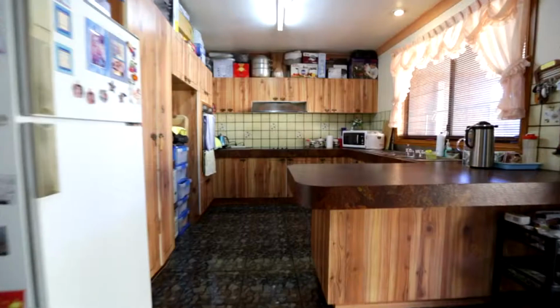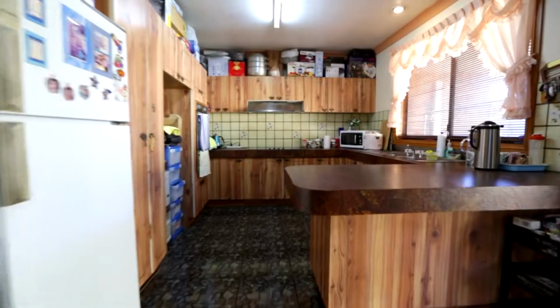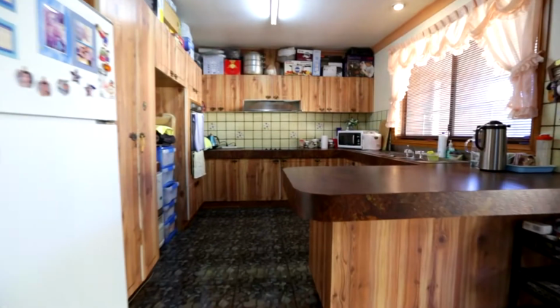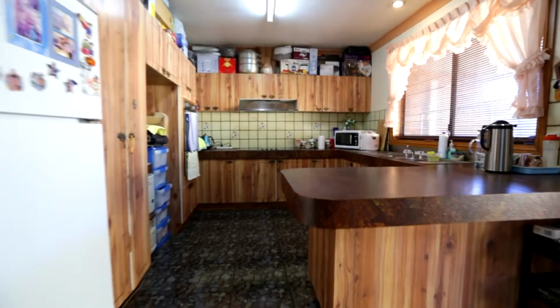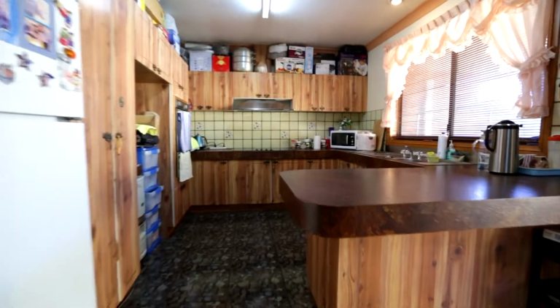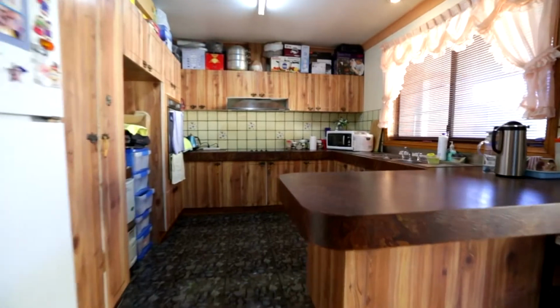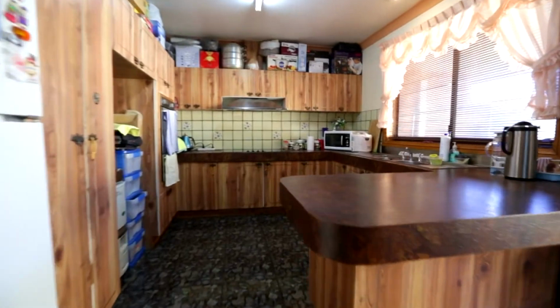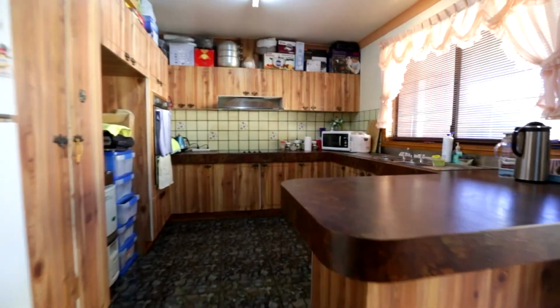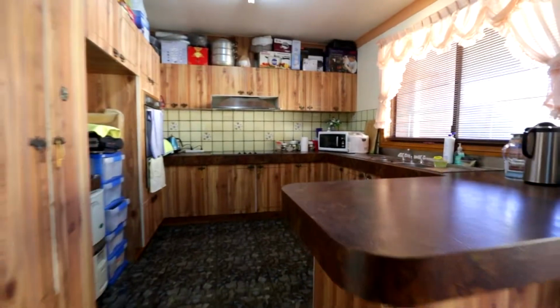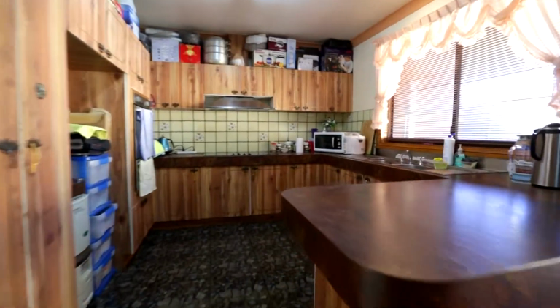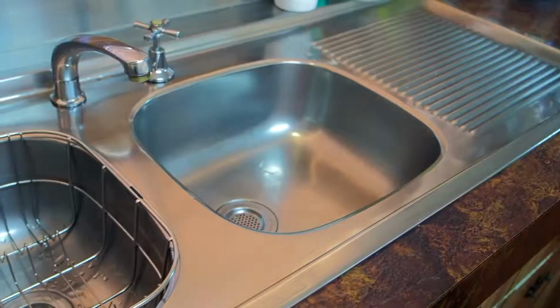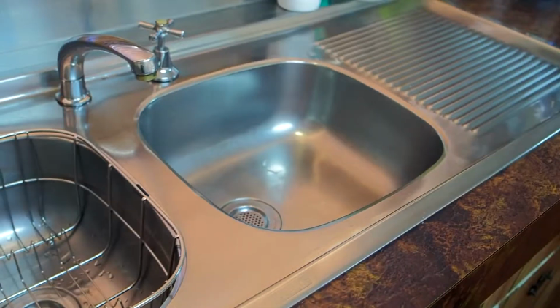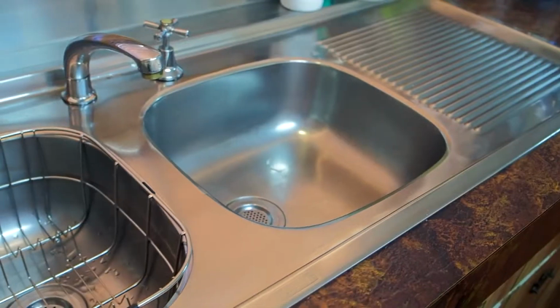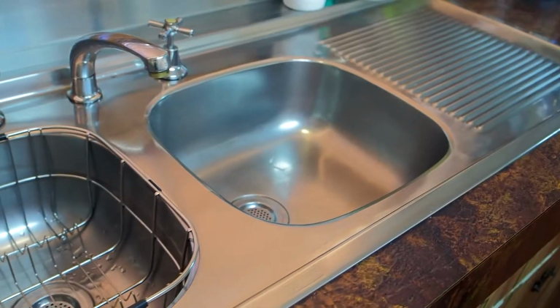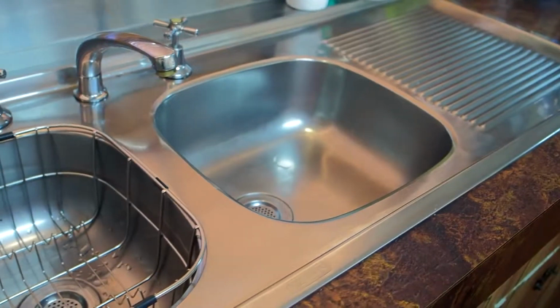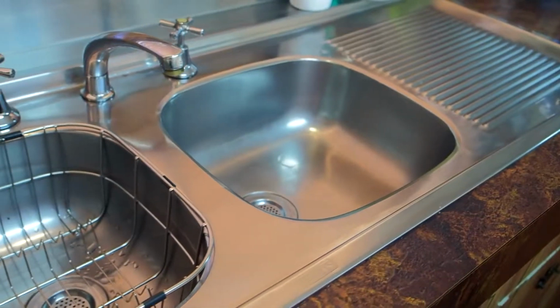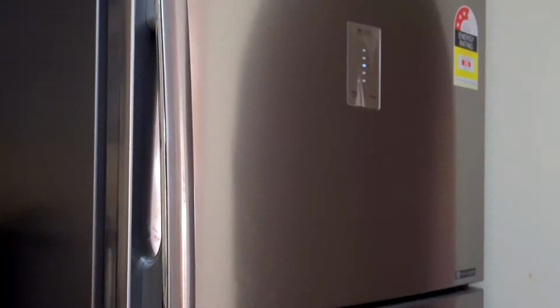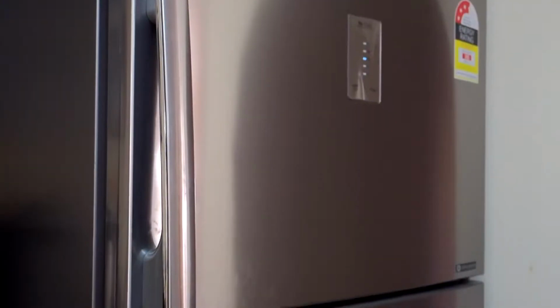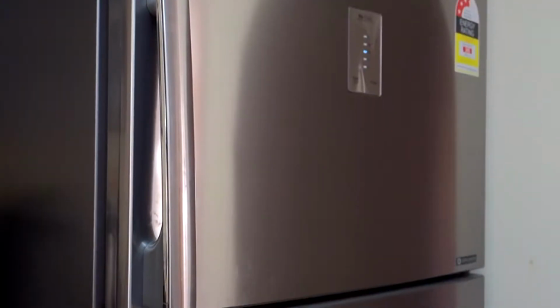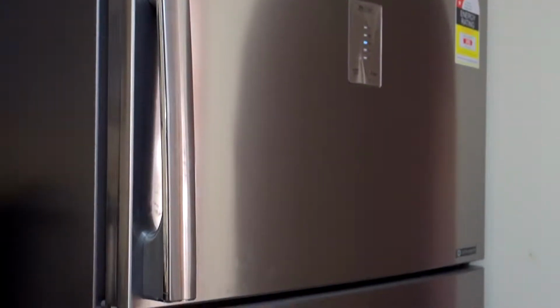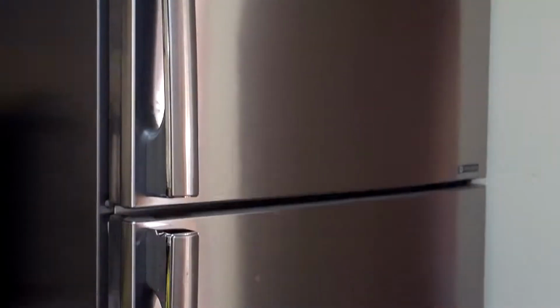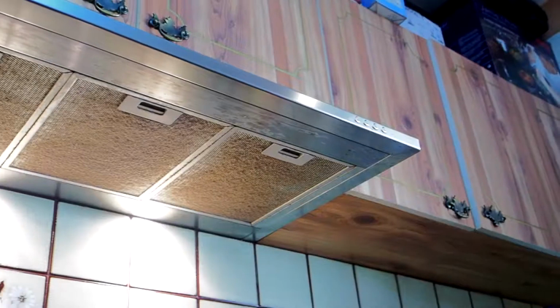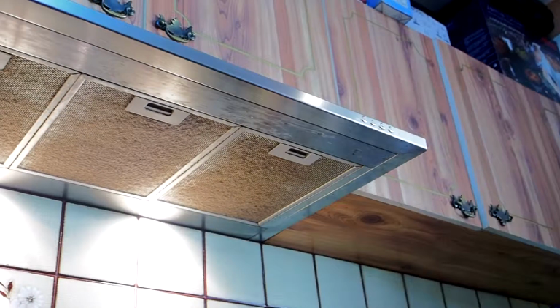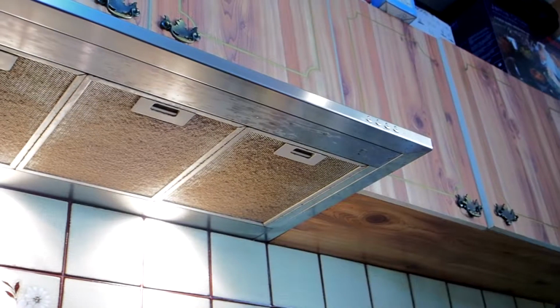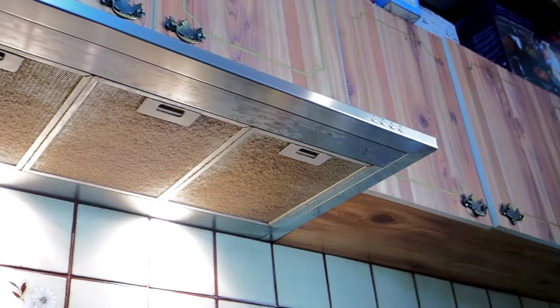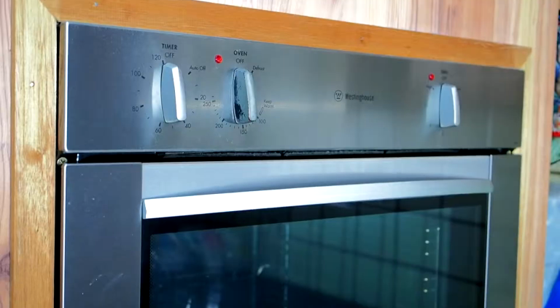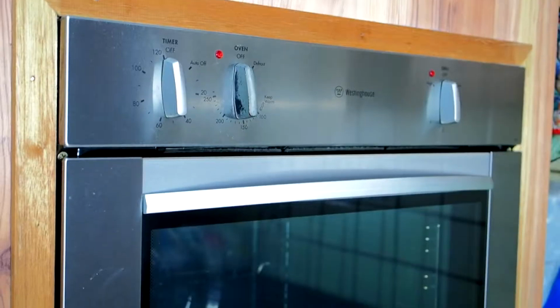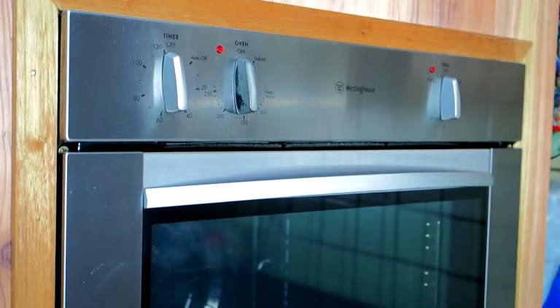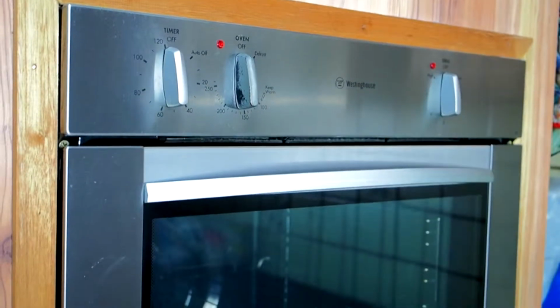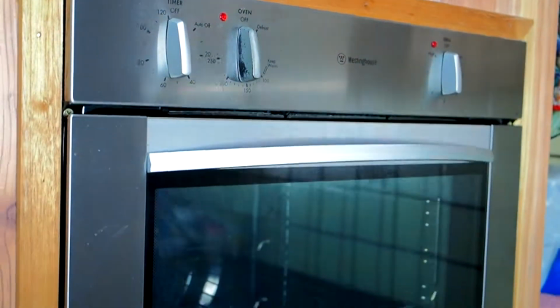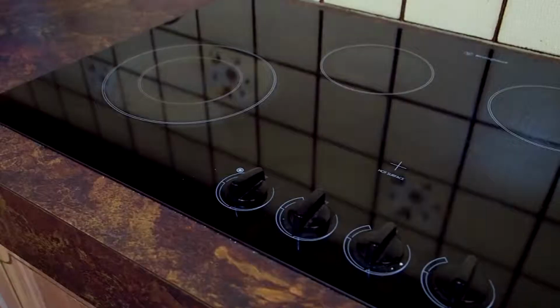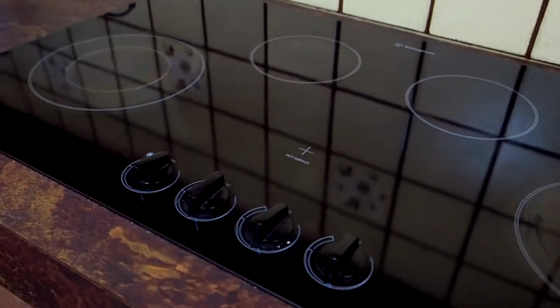Then off the meals area is your kitchen with a breakfast bar, over 25 separate cupboards, and electric cooking.